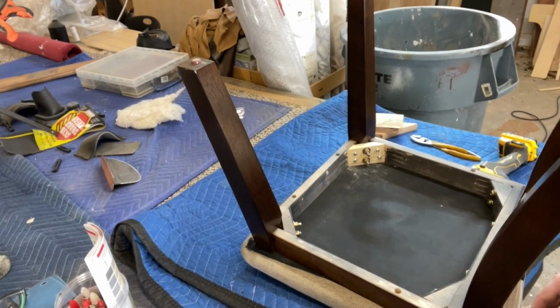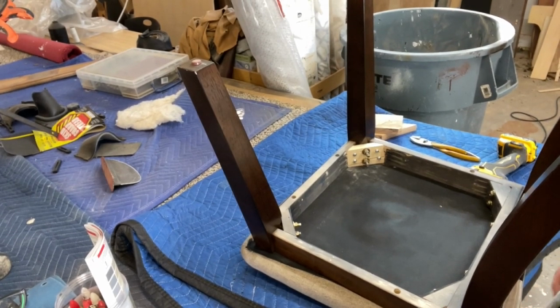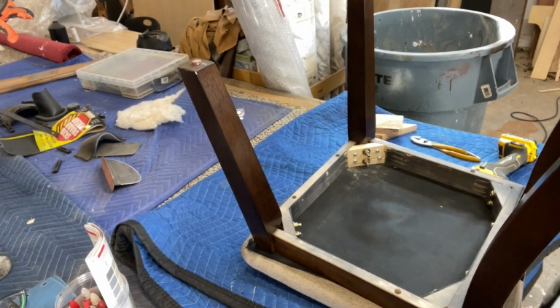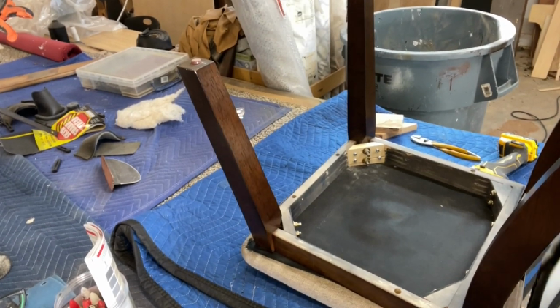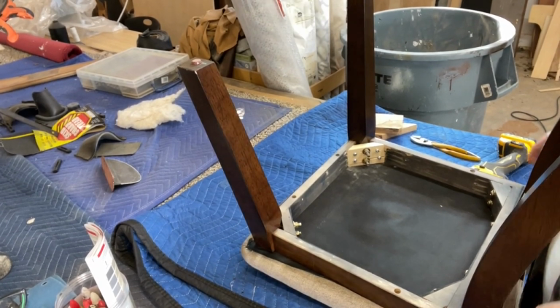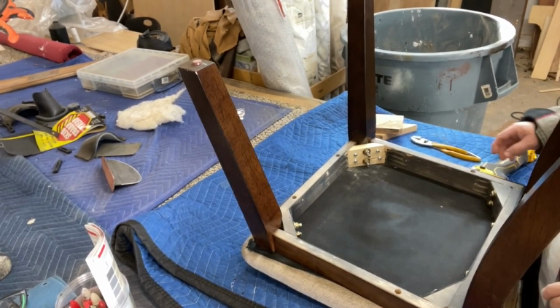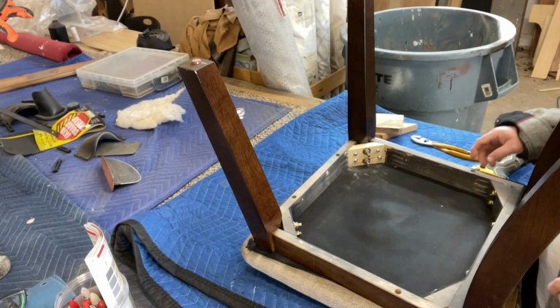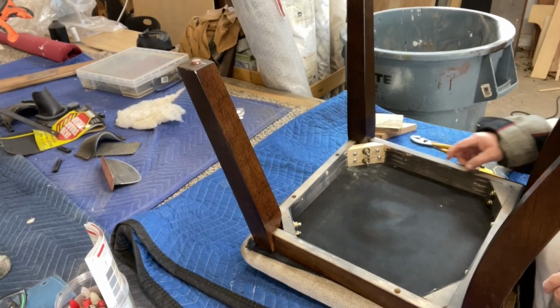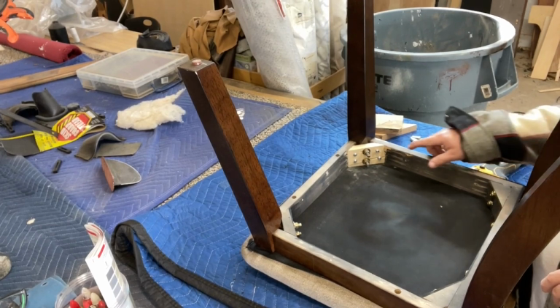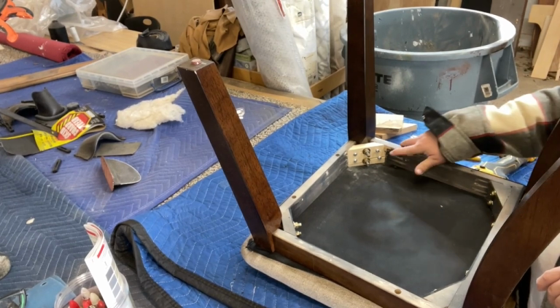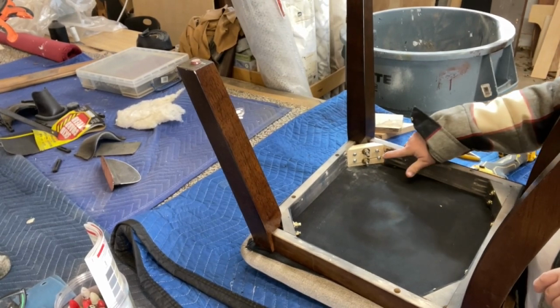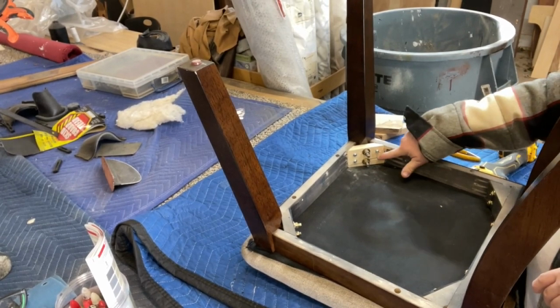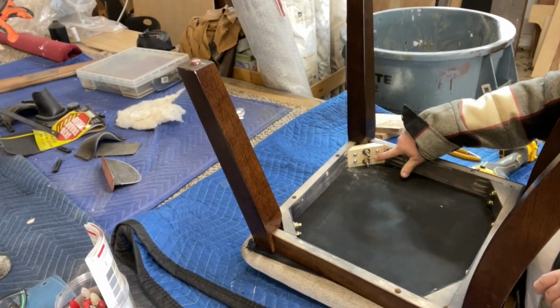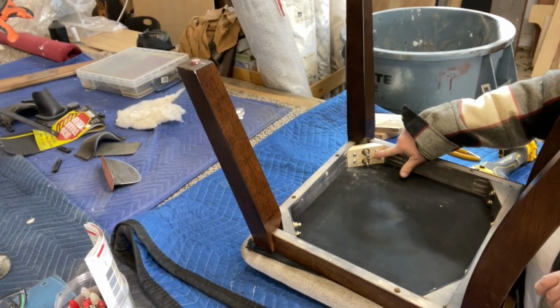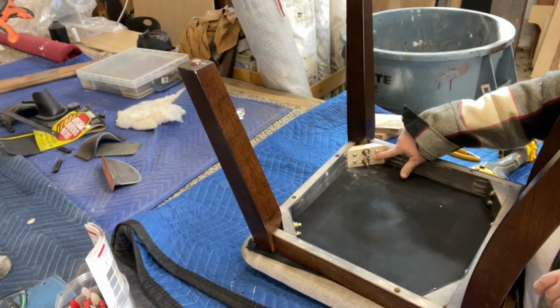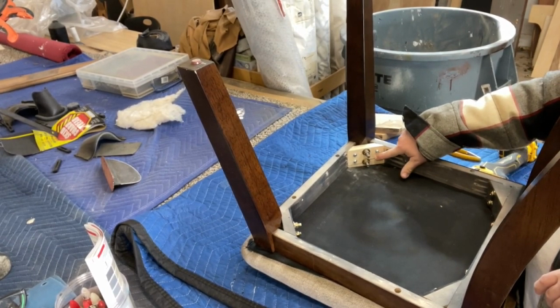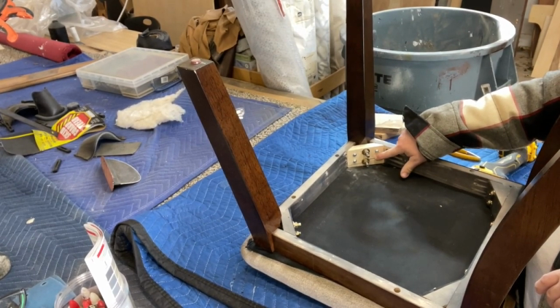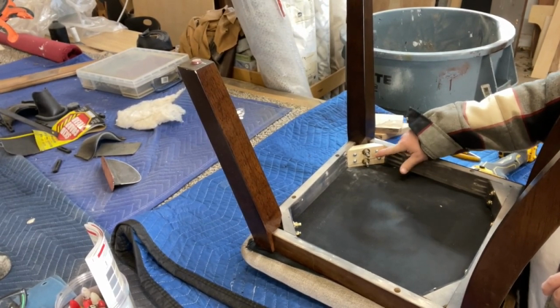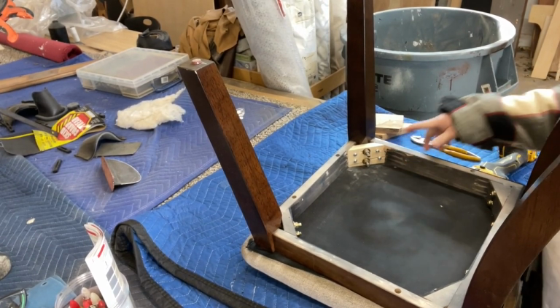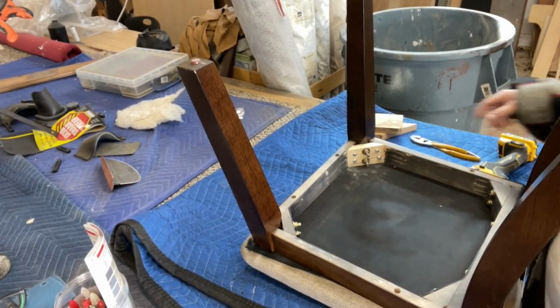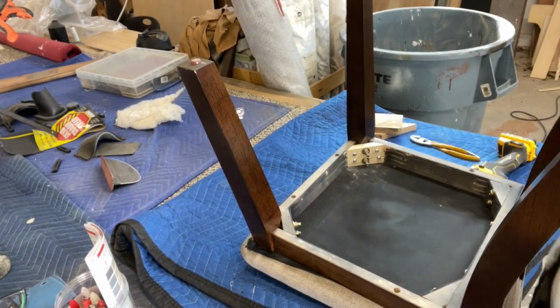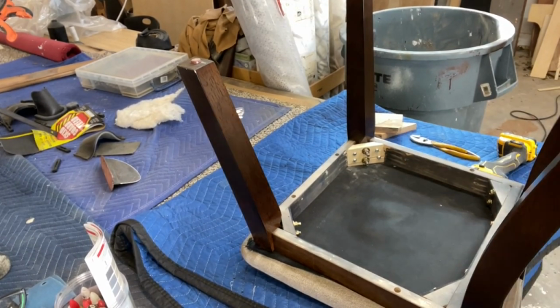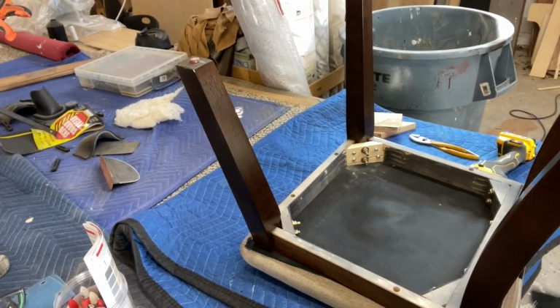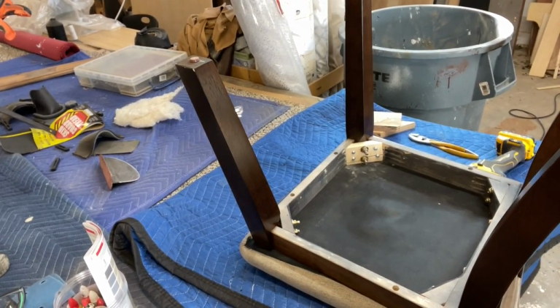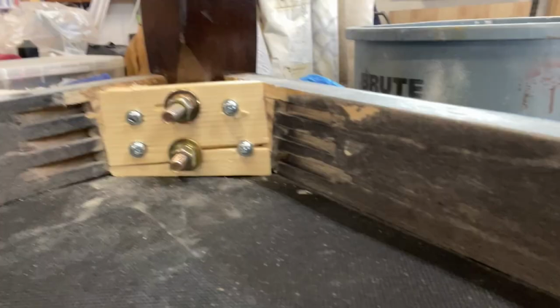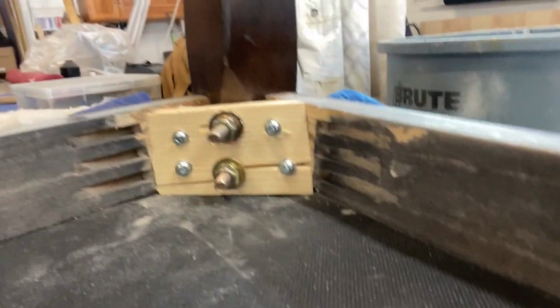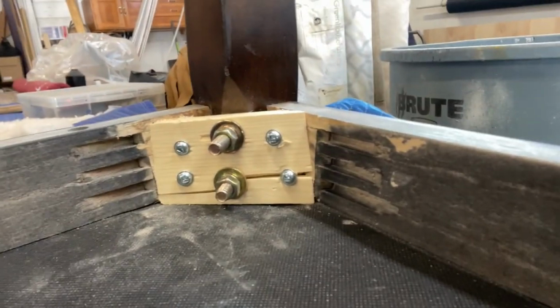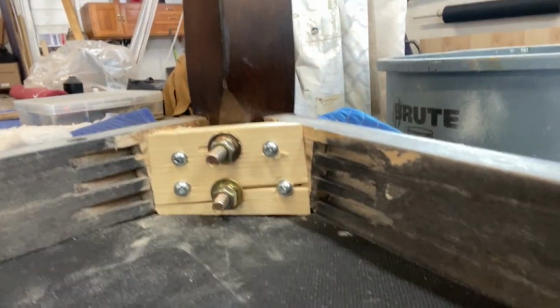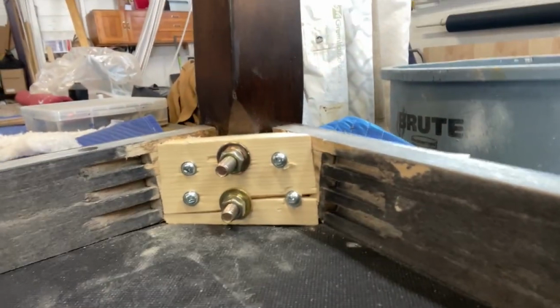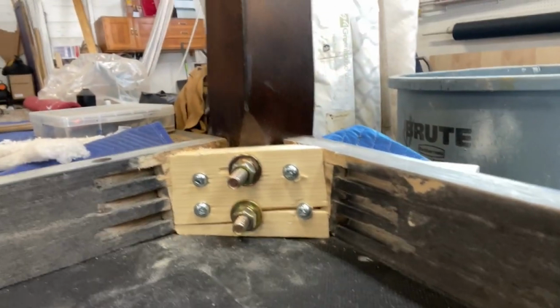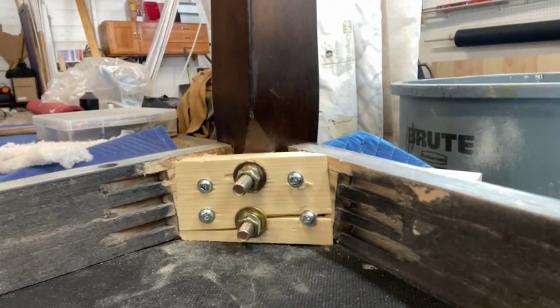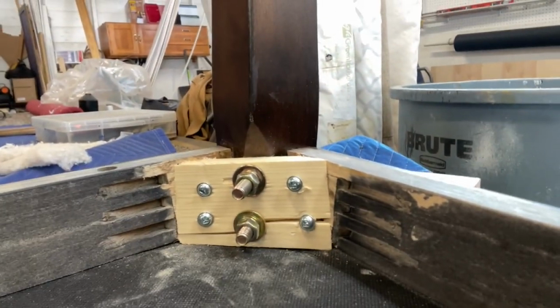Hey everybody, Boone Wyatt with the 323 Concept Furniture Restoration. You are watching the 323 vlog.